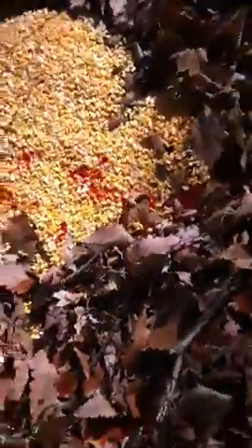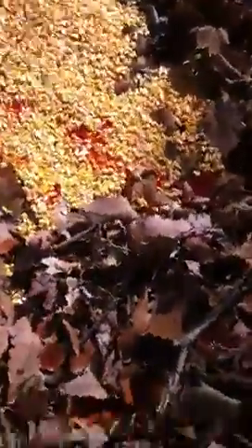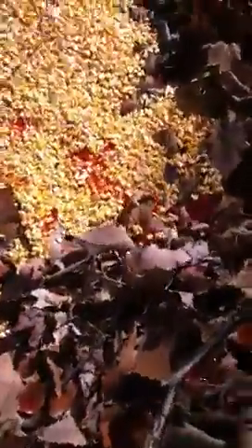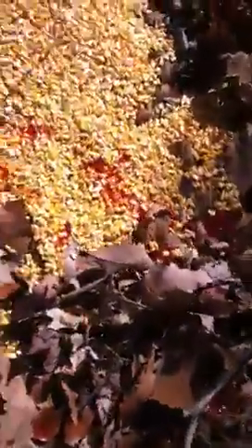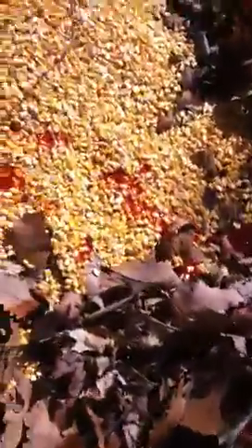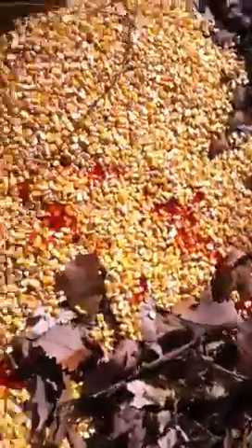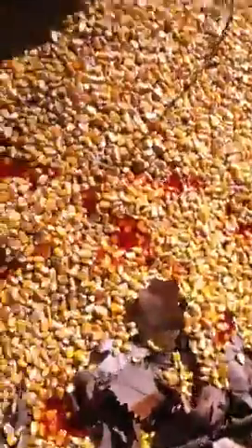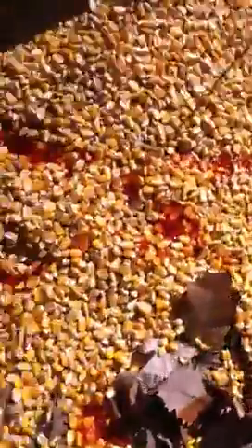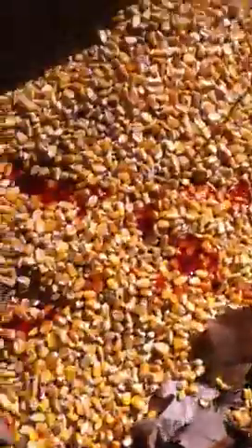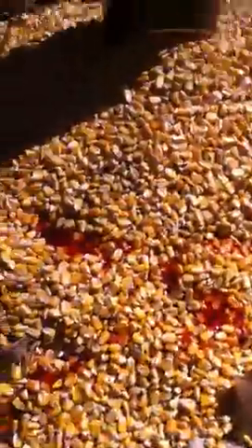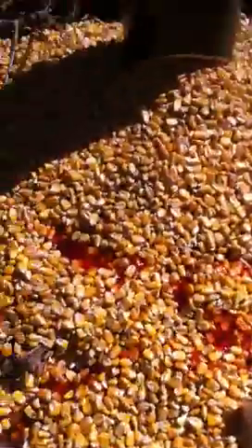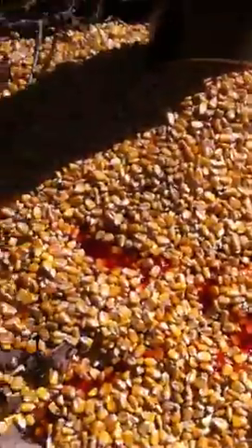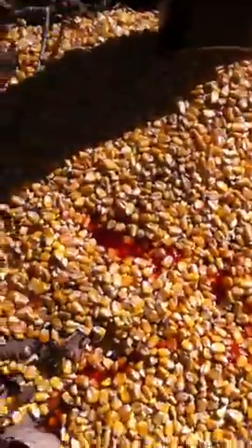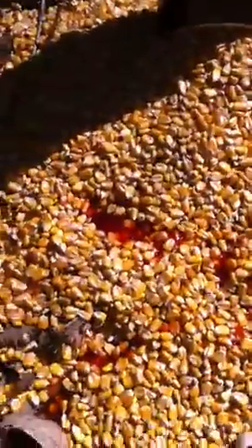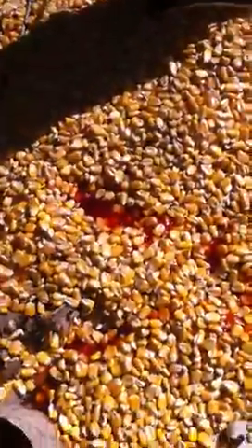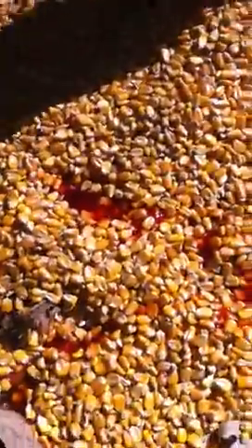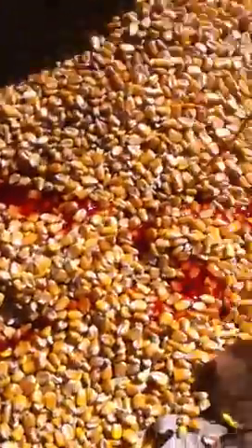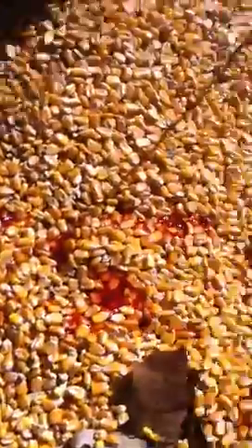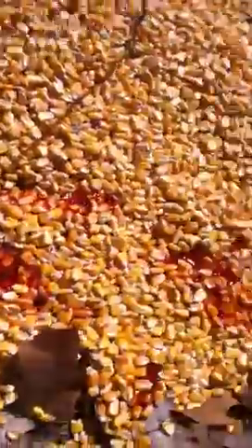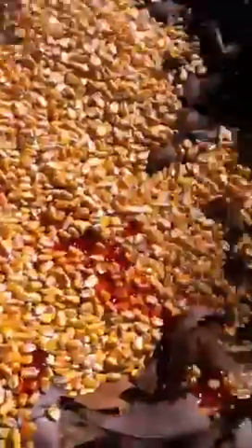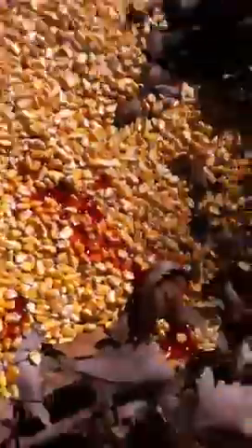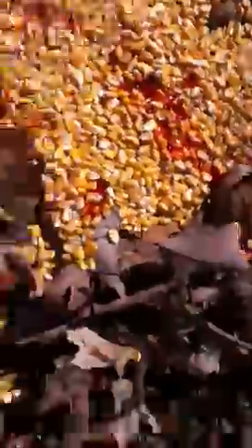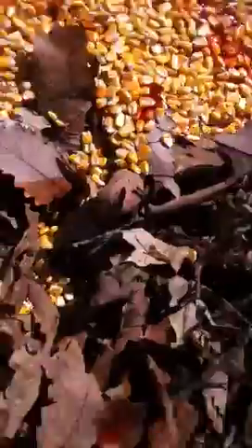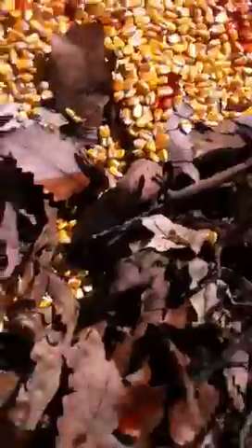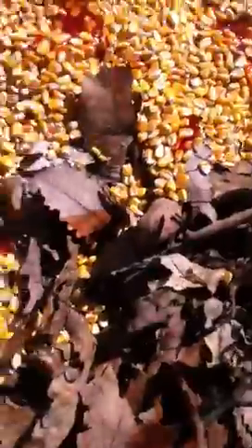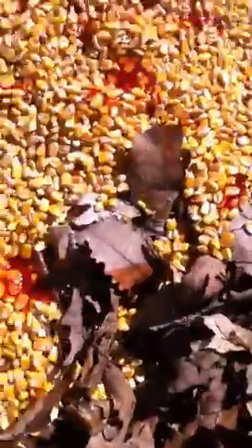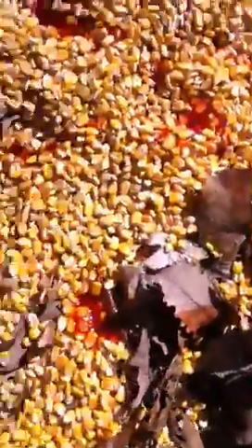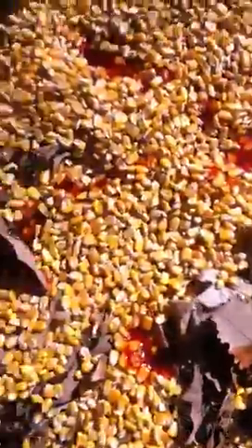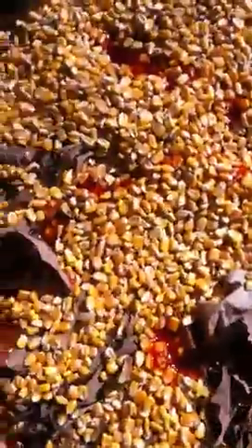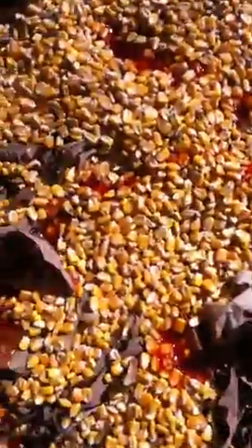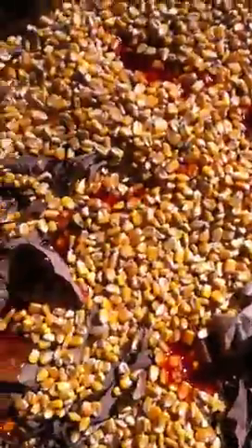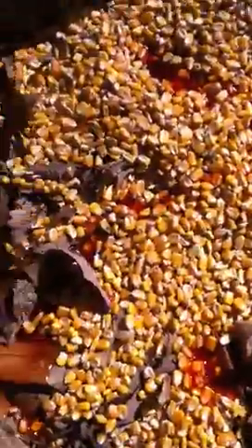Then we took the Buck Jam apple flavor liquid and poured it around it so we could get the deer used to coming to it.